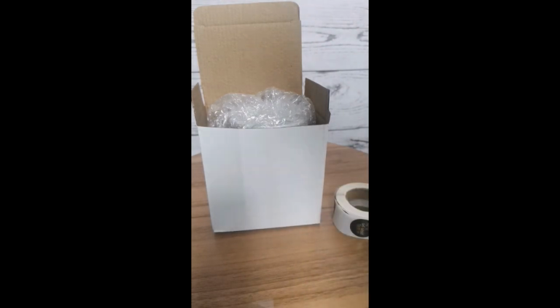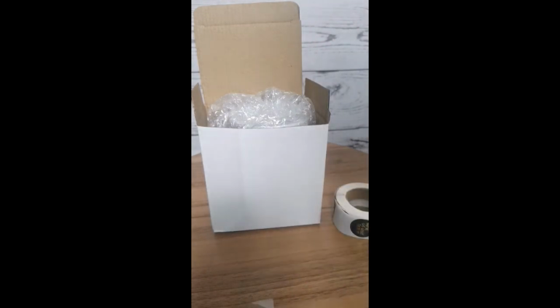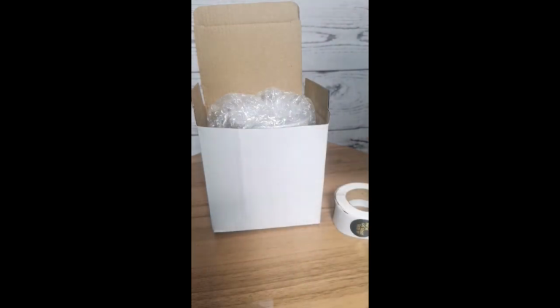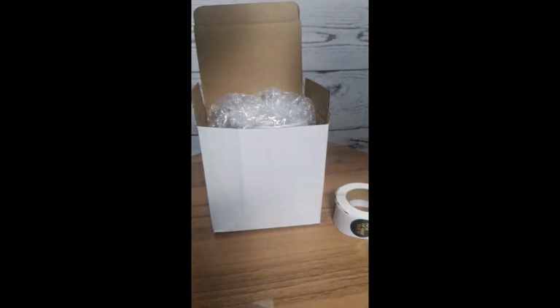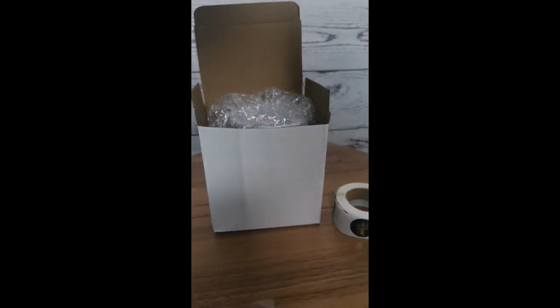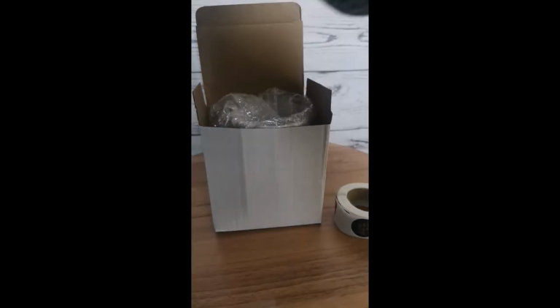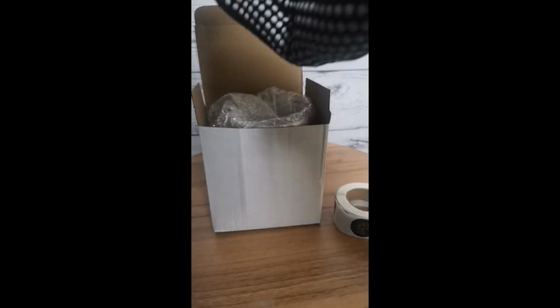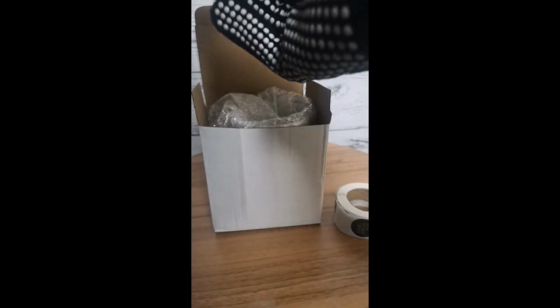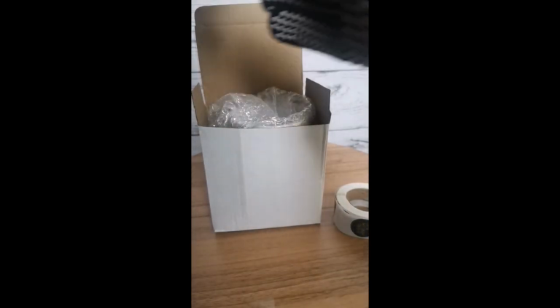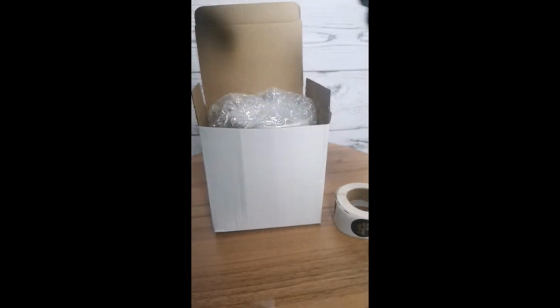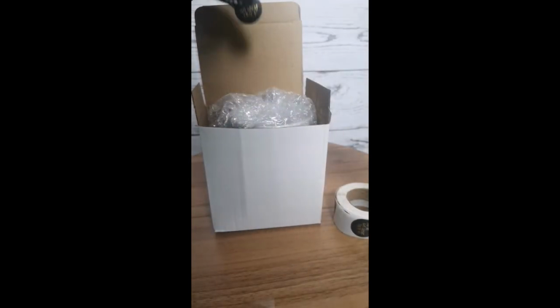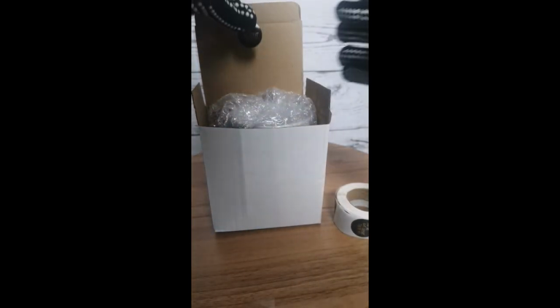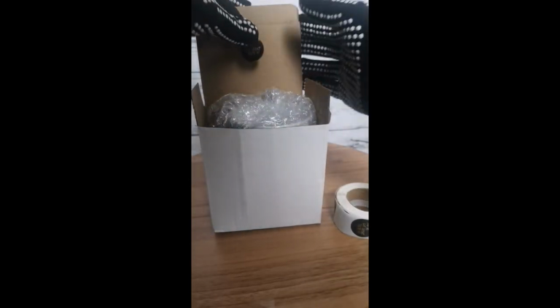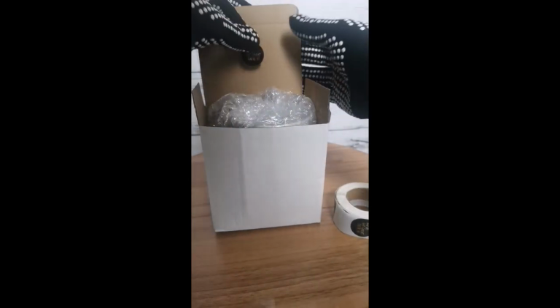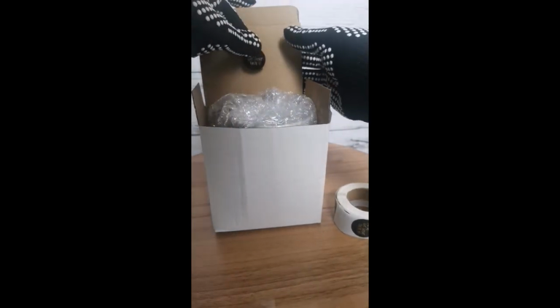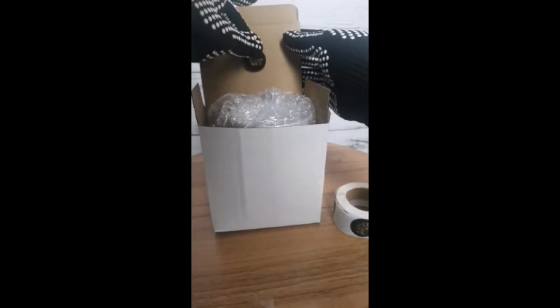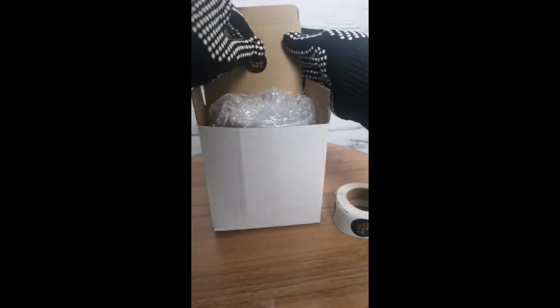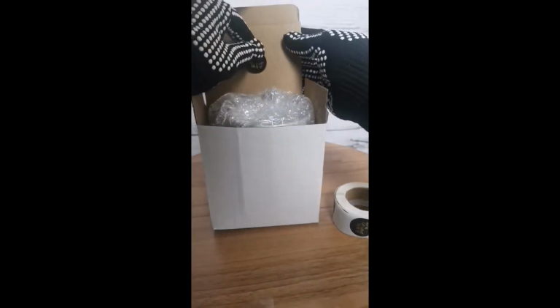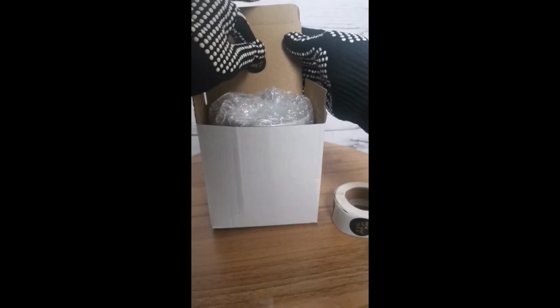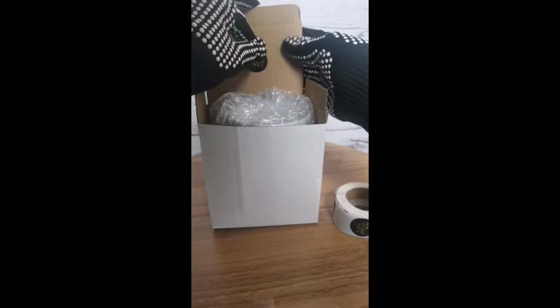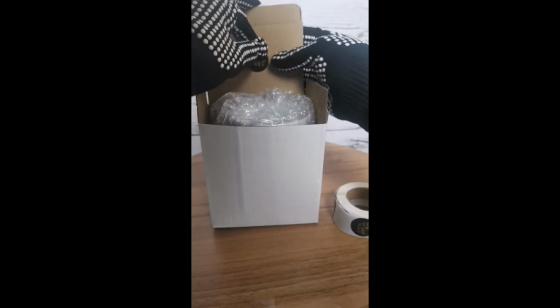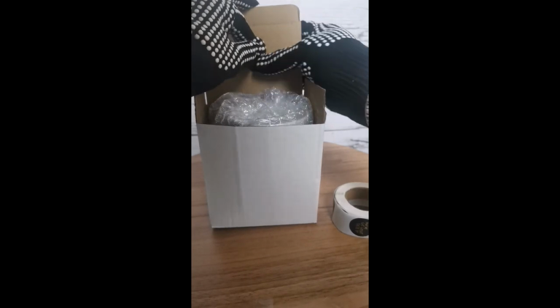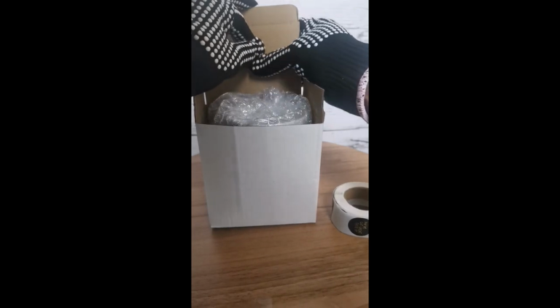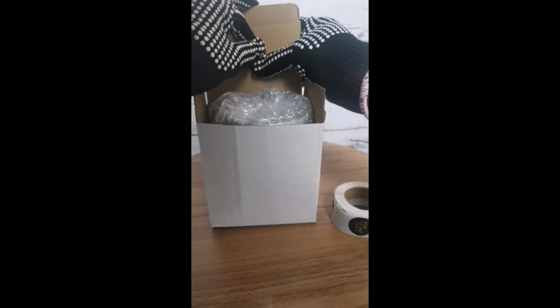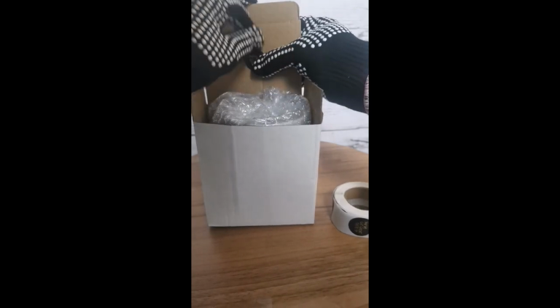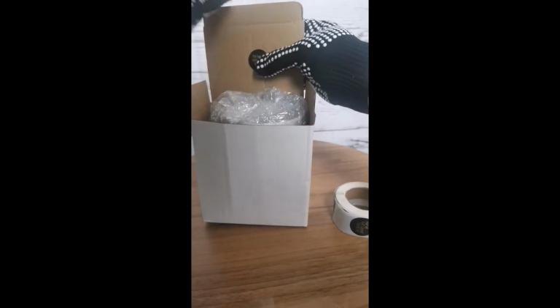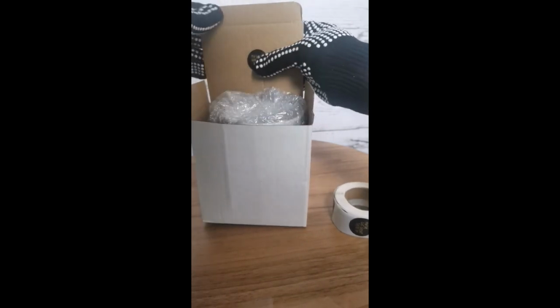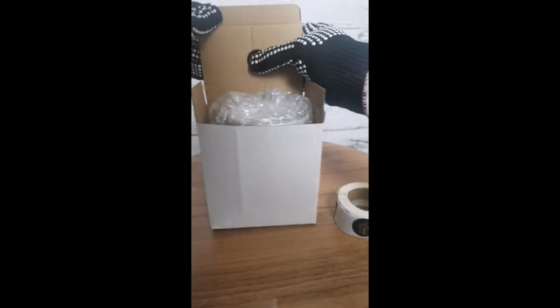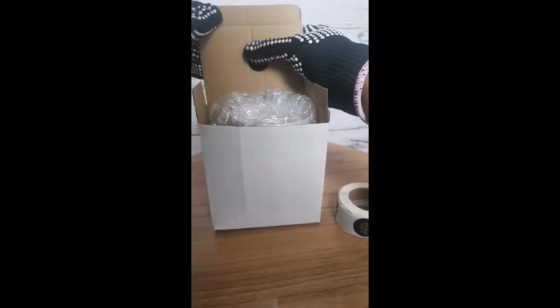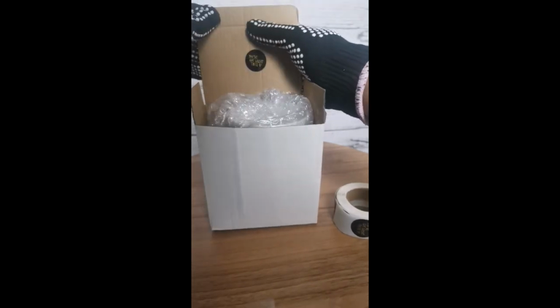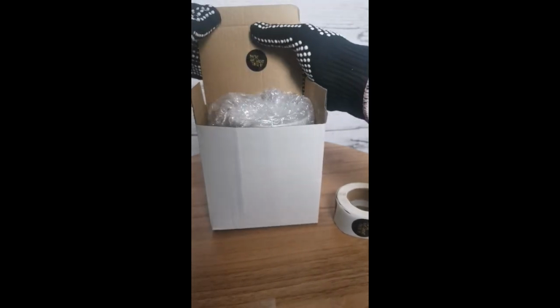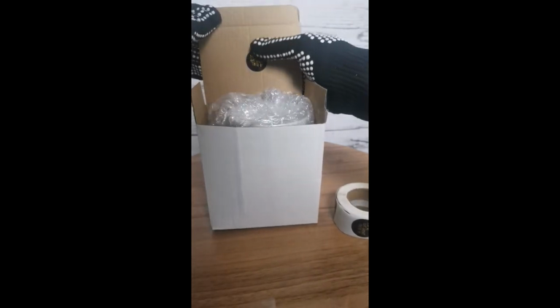So that way when they open the box, they will know that they have great taste.